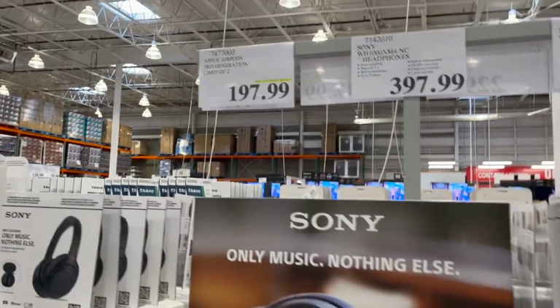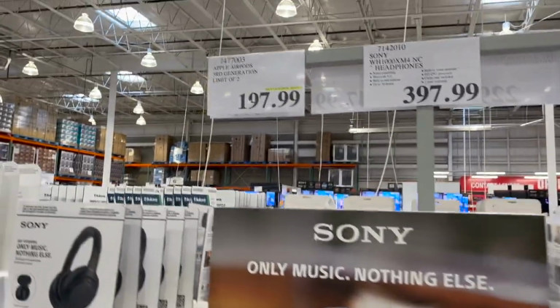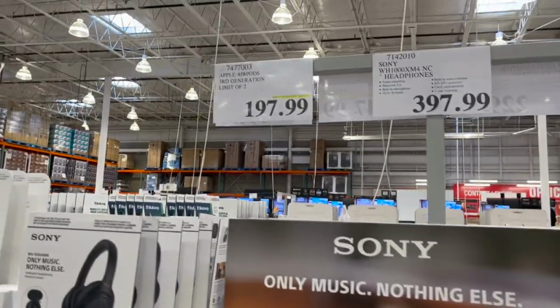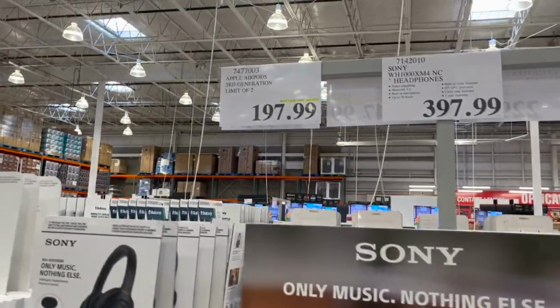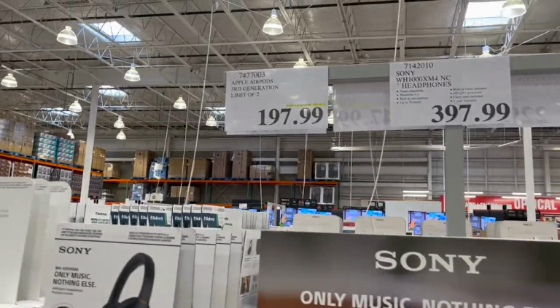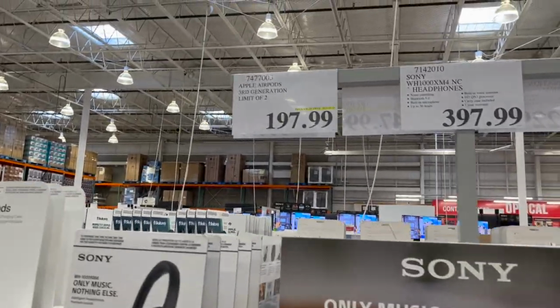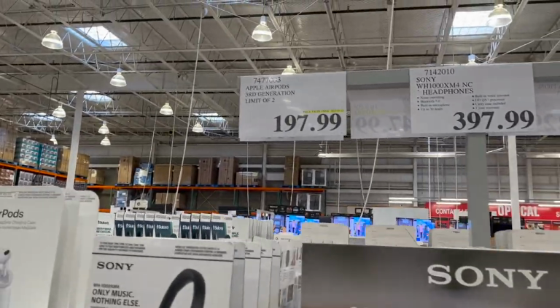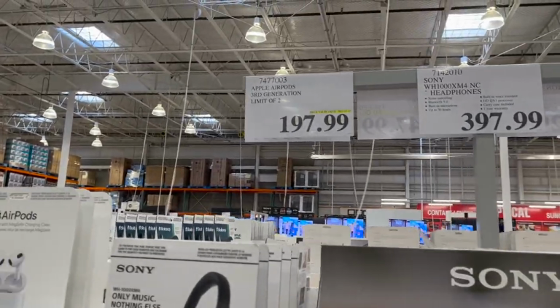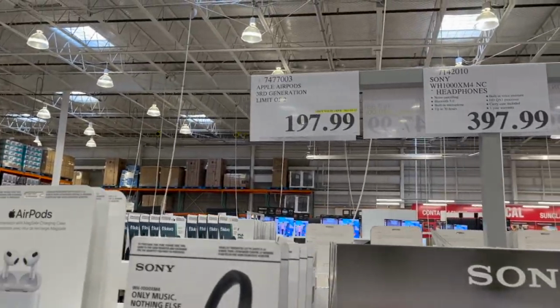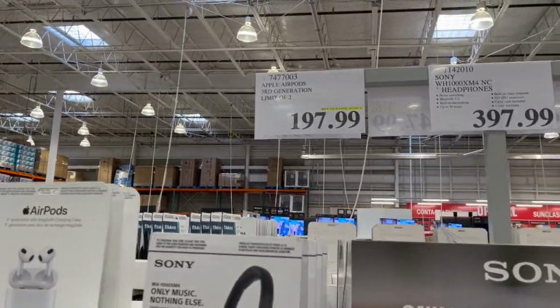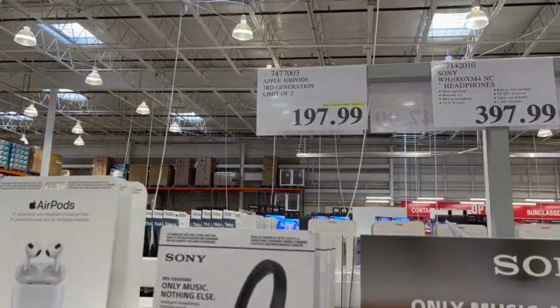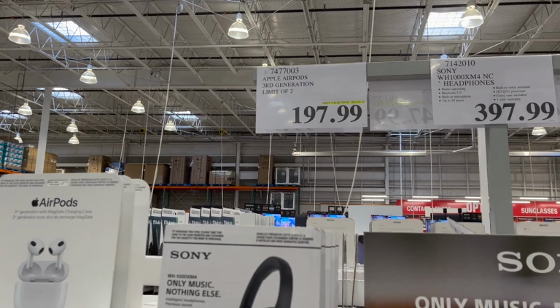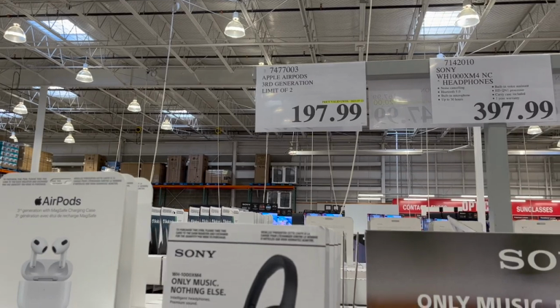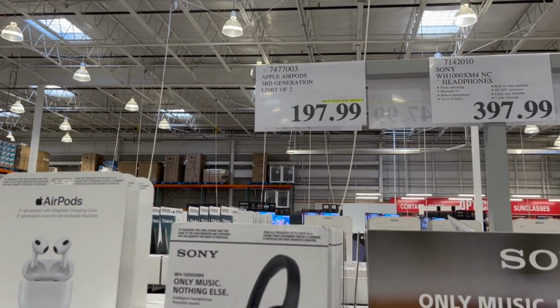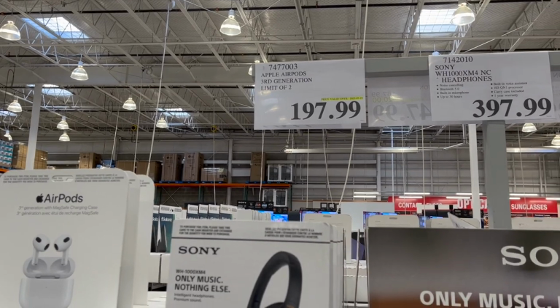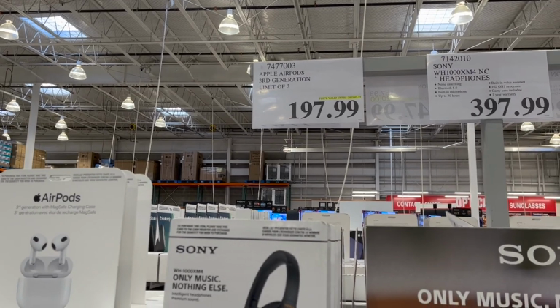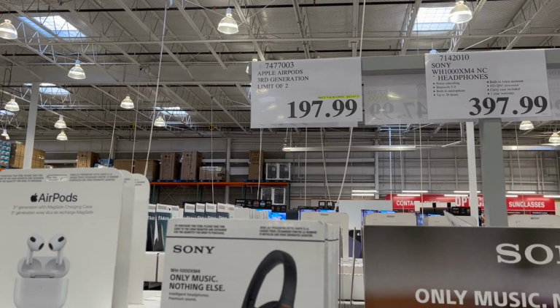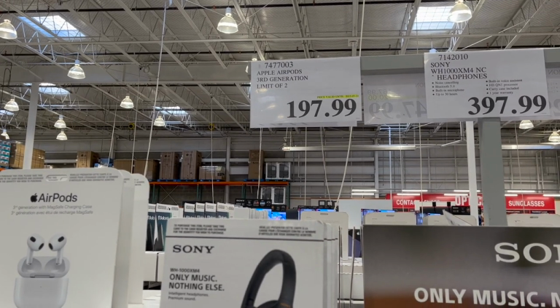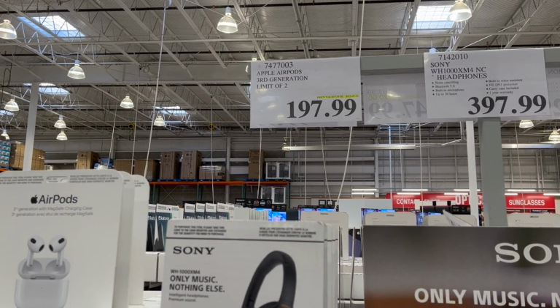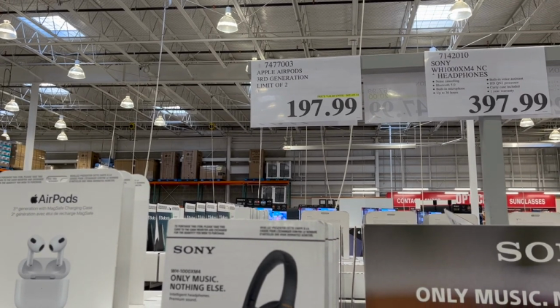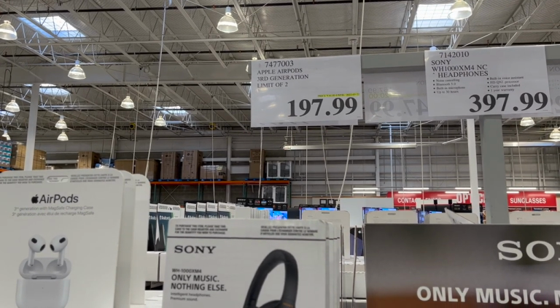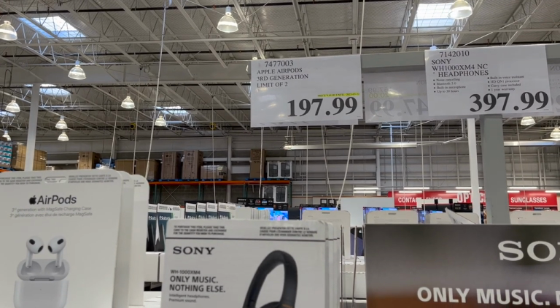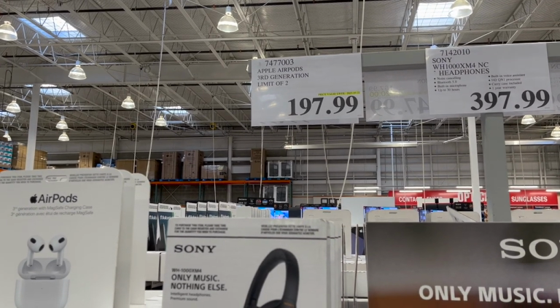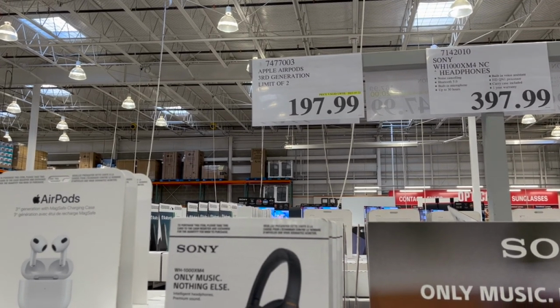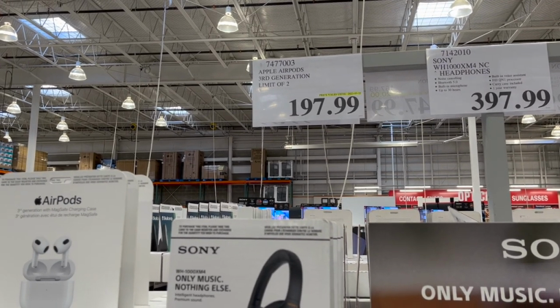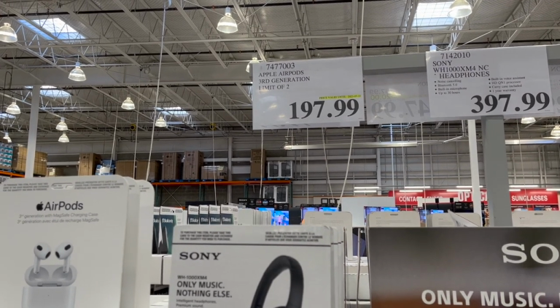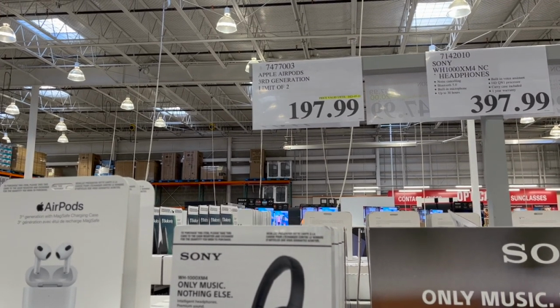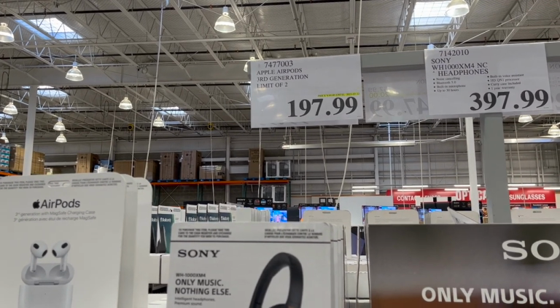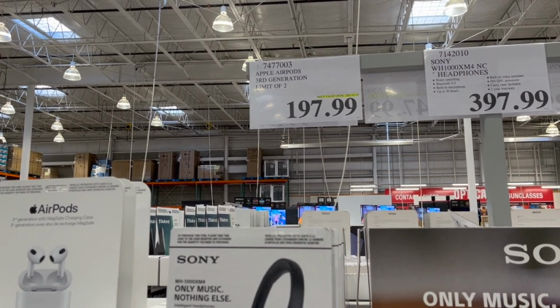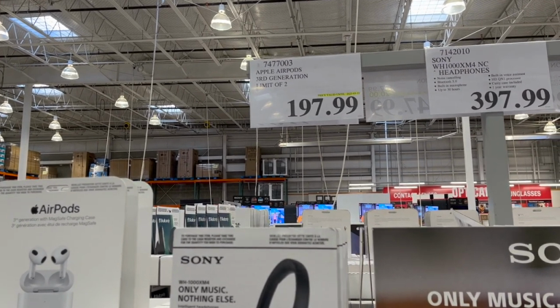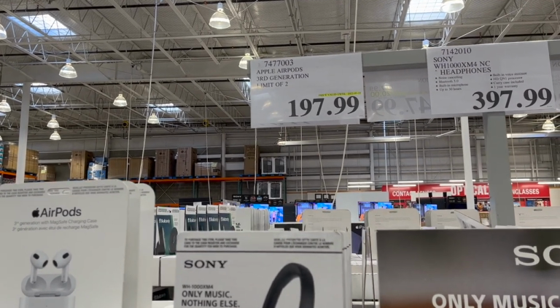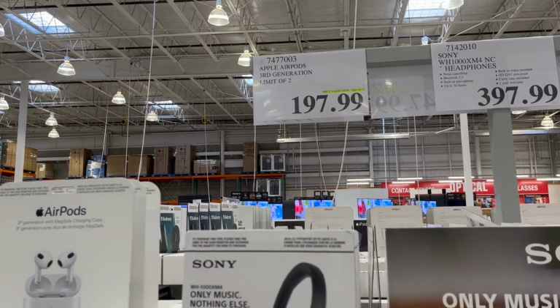The Apple AirPods third generation is $197.99, with a limit of two.